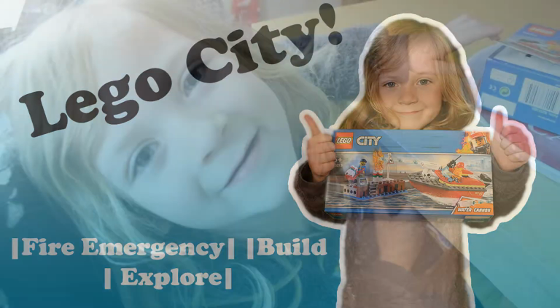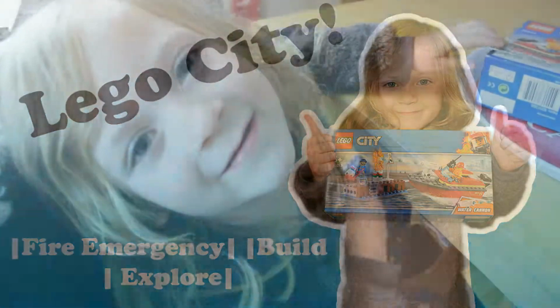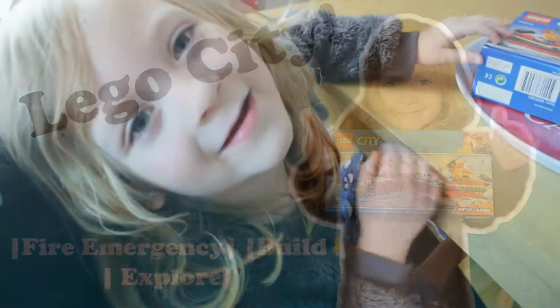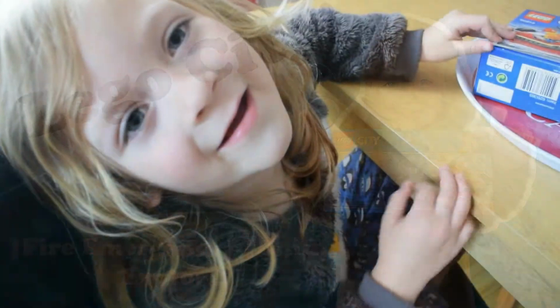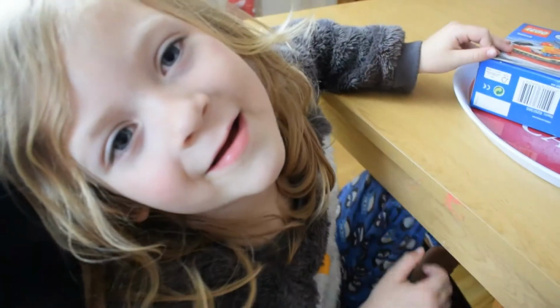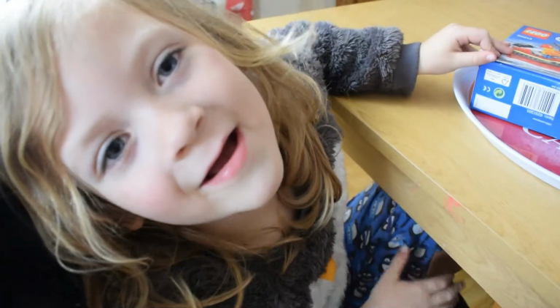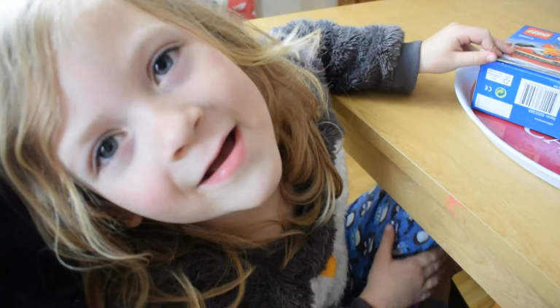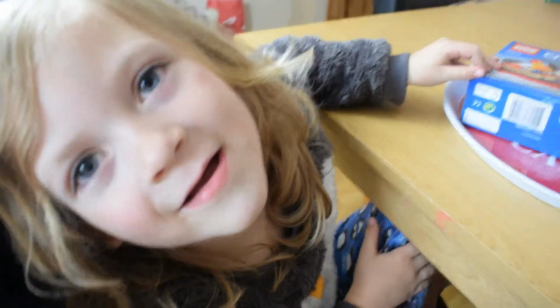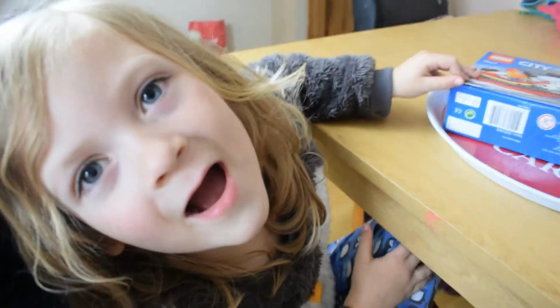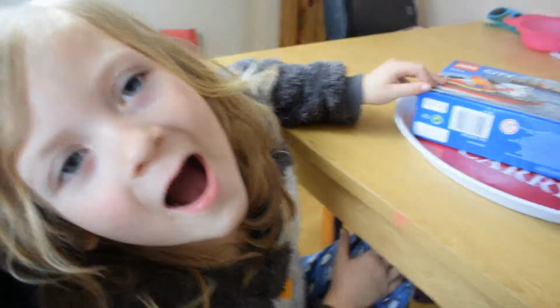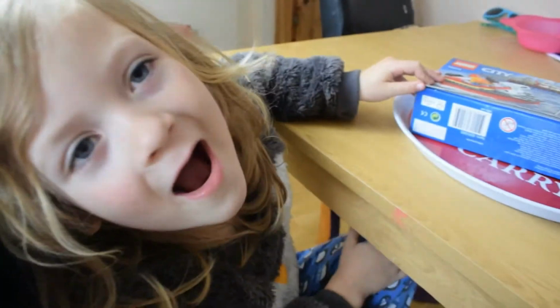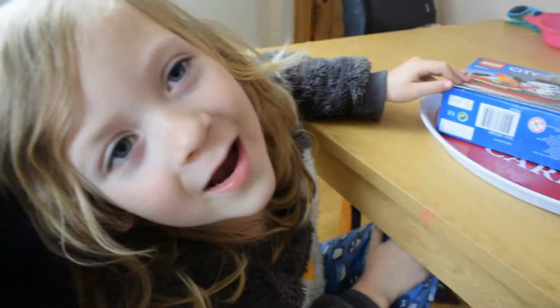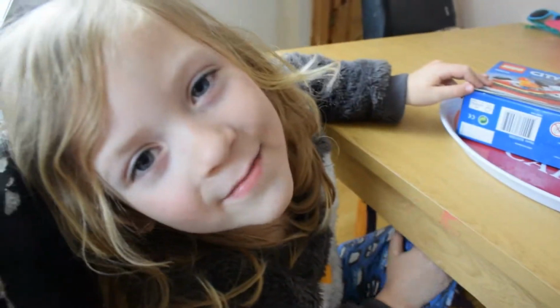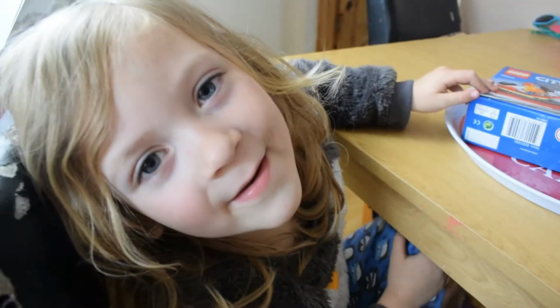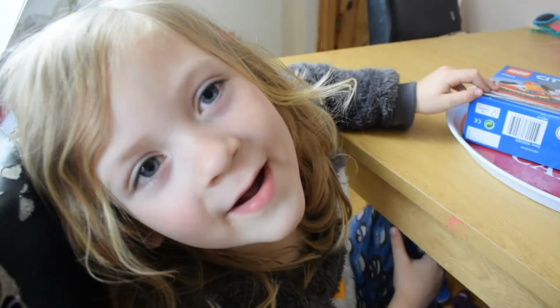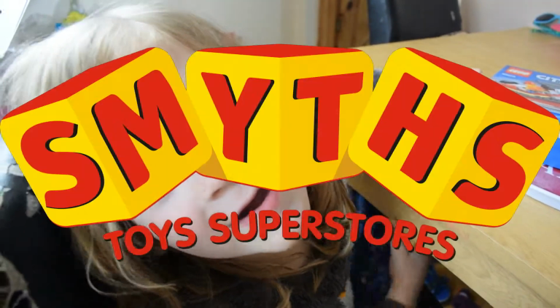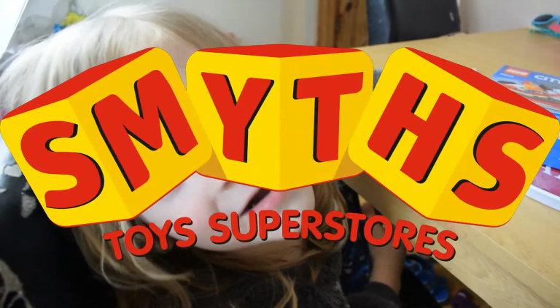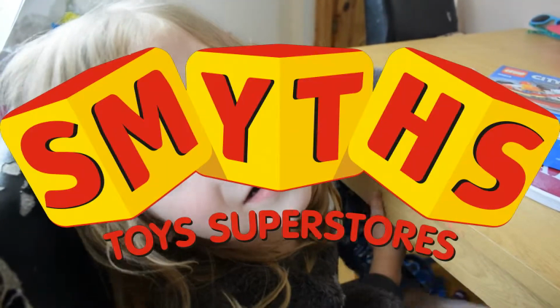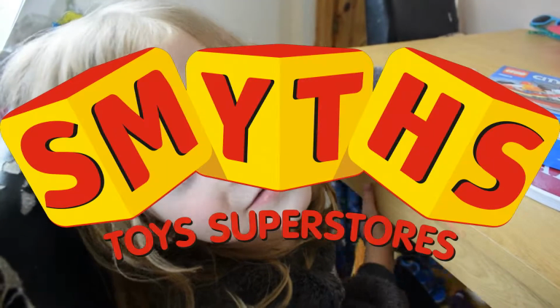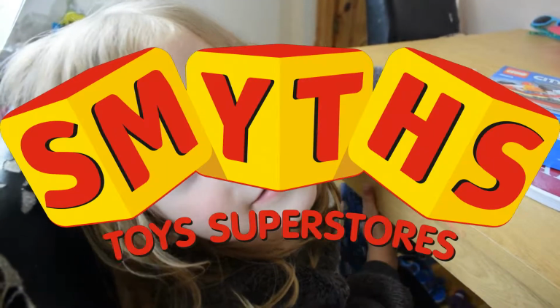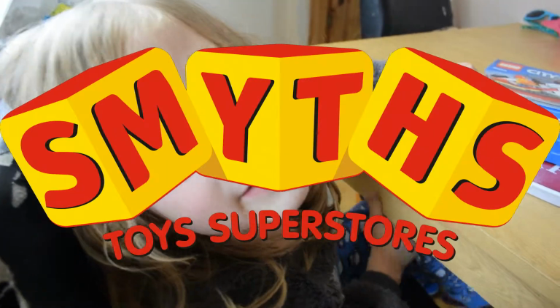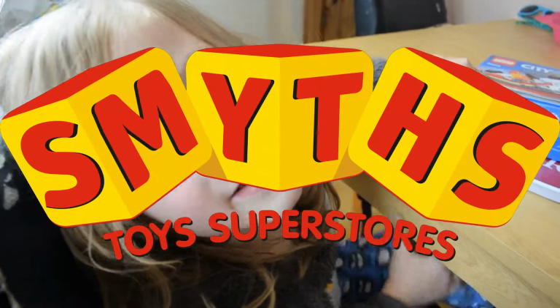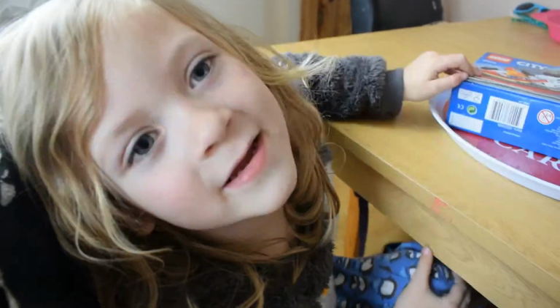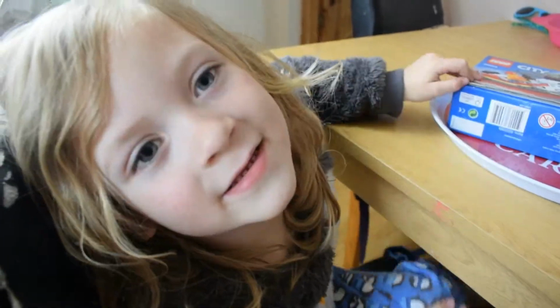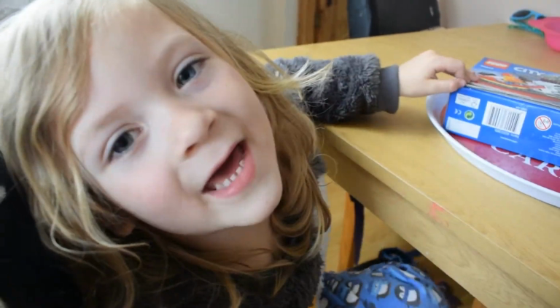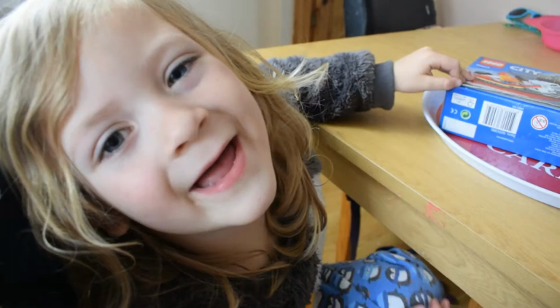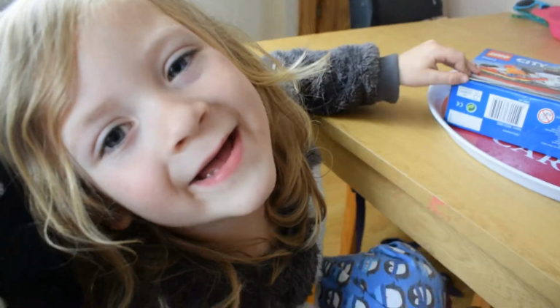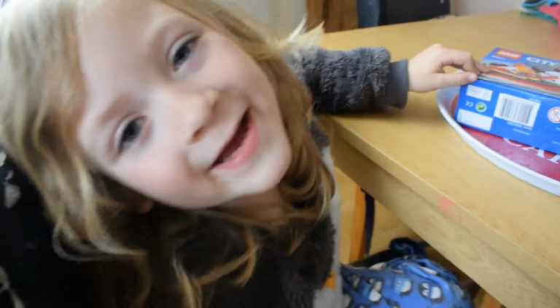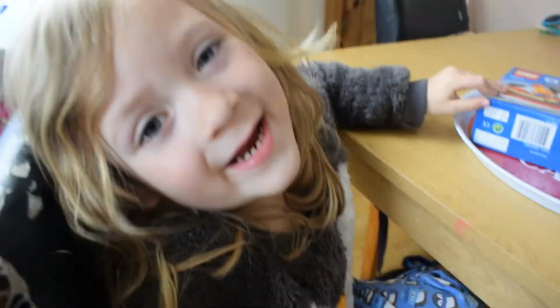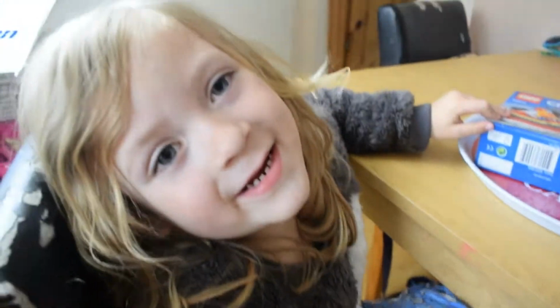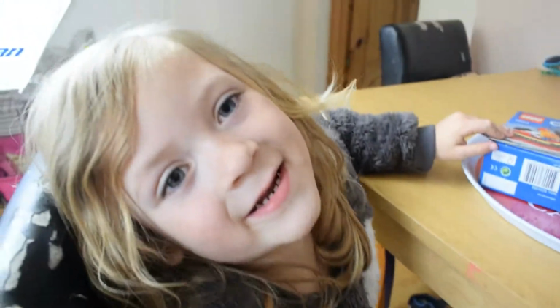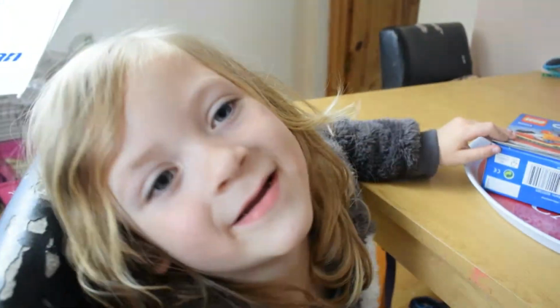So, Daniel, we went to Smith's yesterday, didn't we? And what was on?